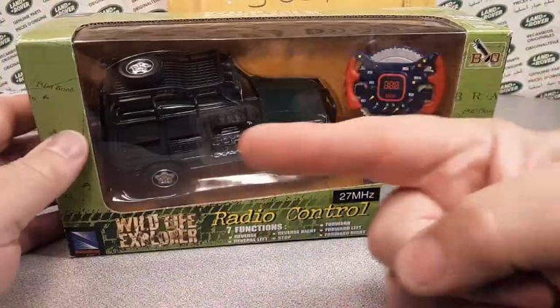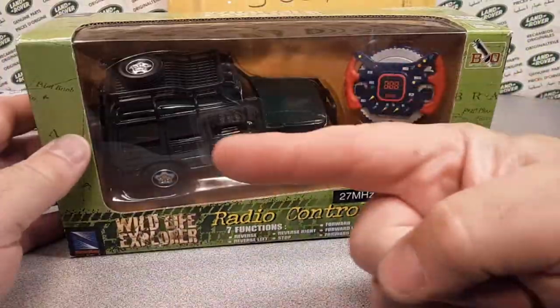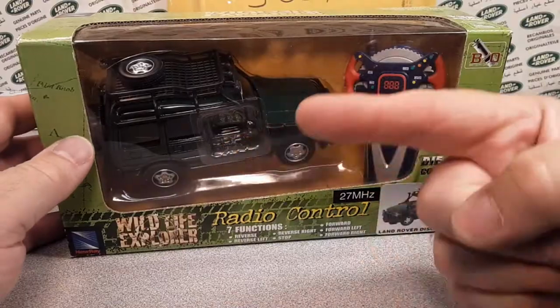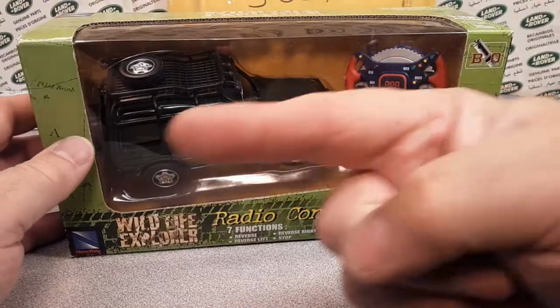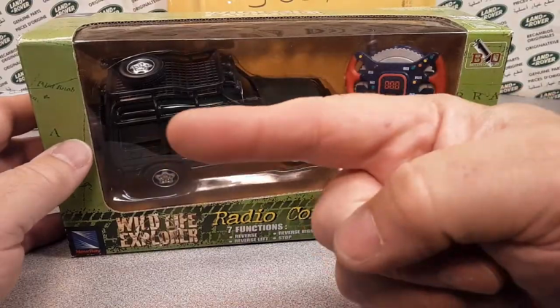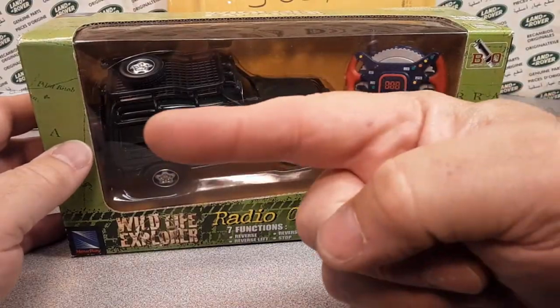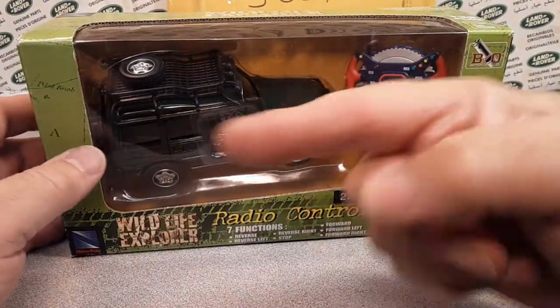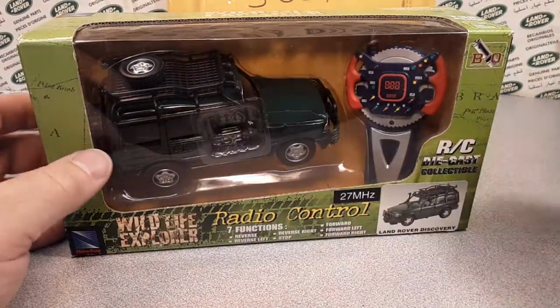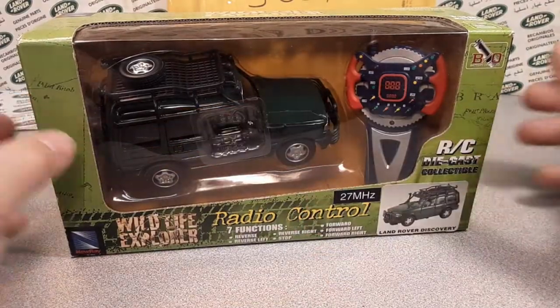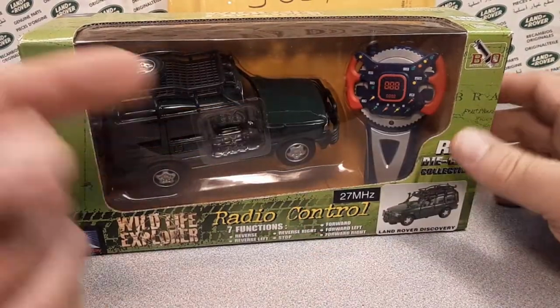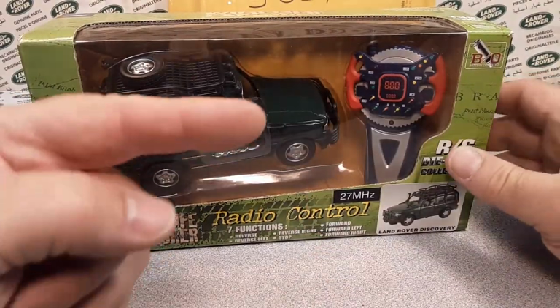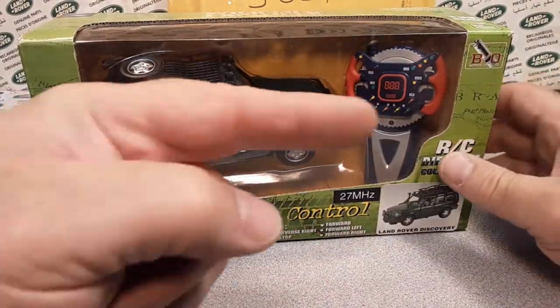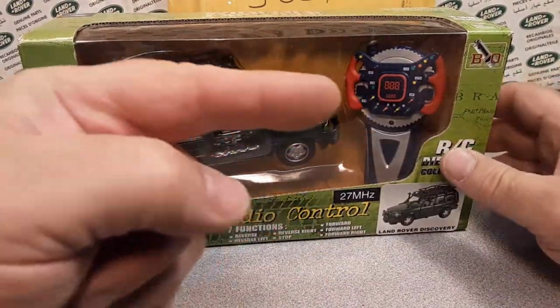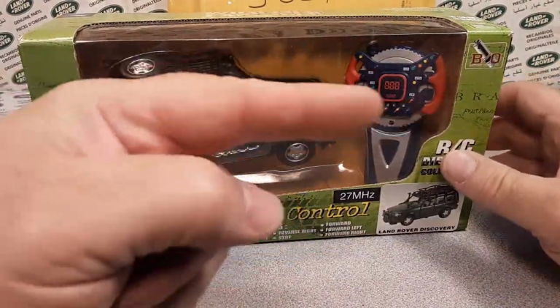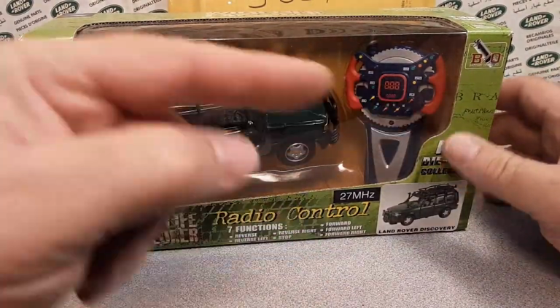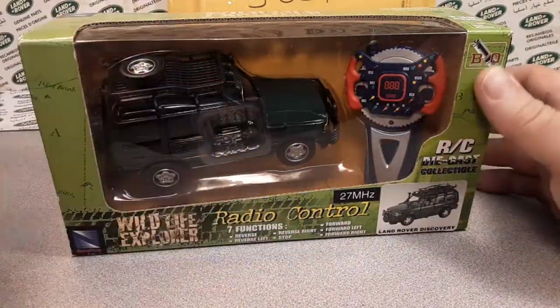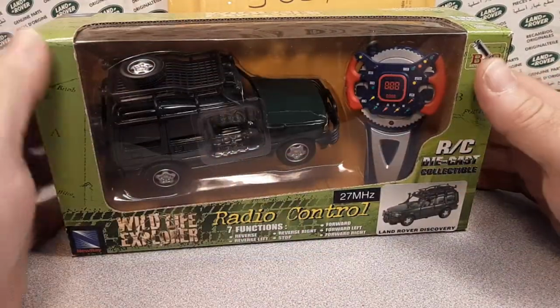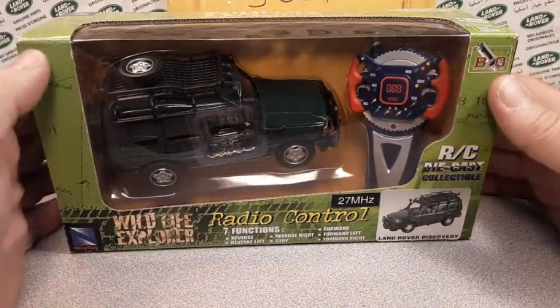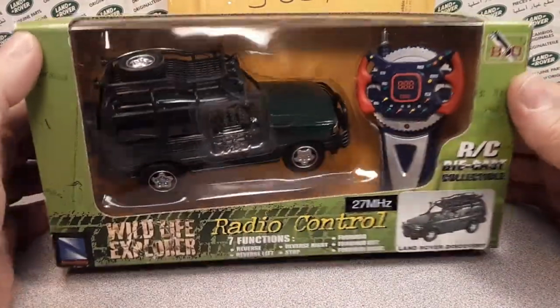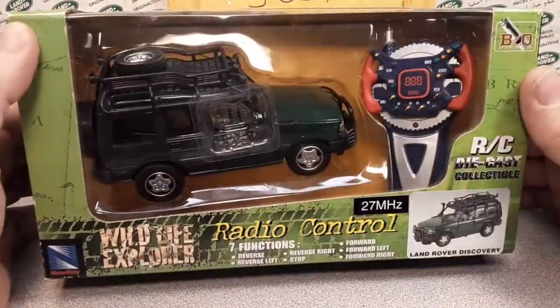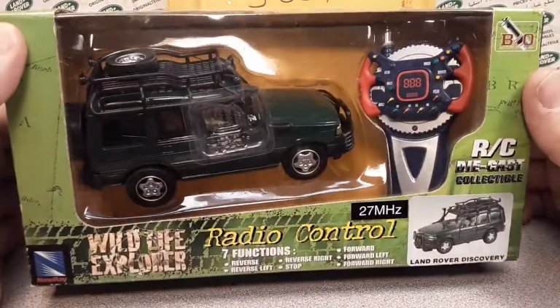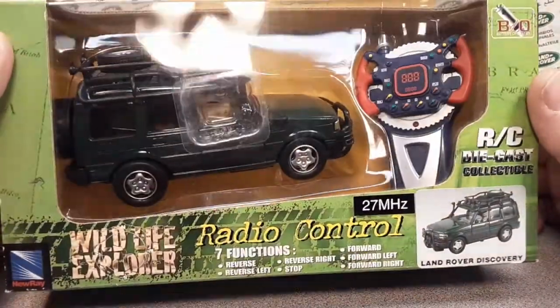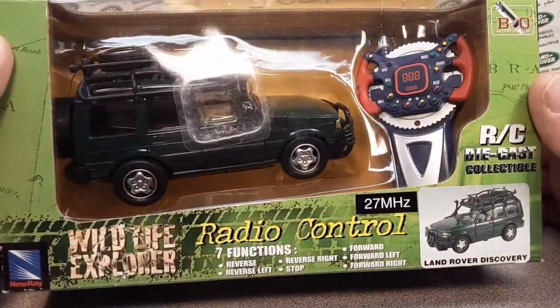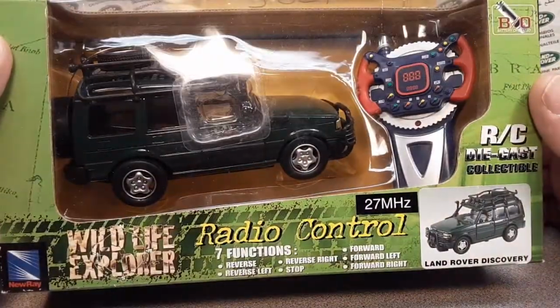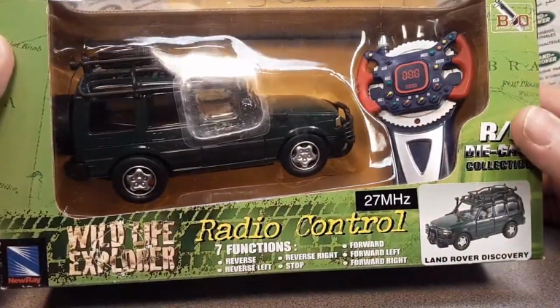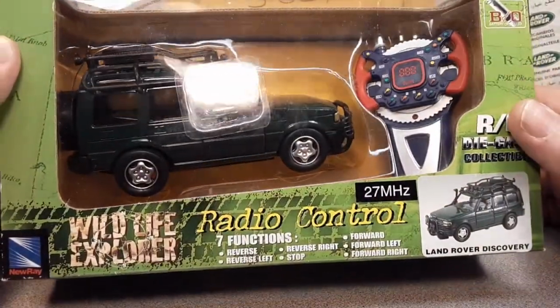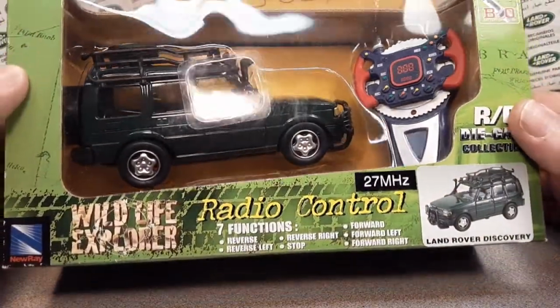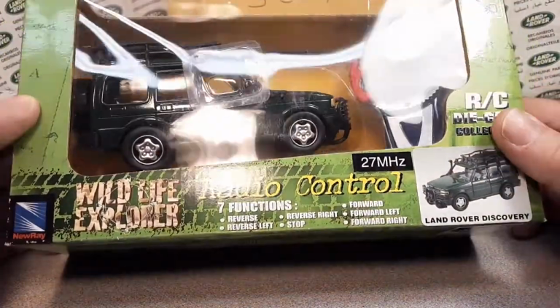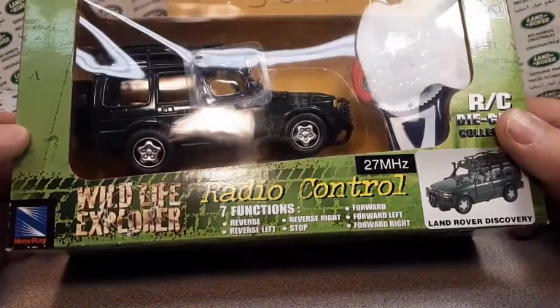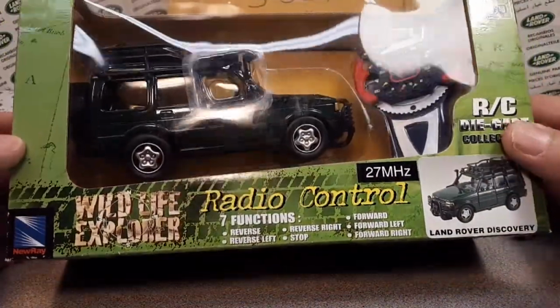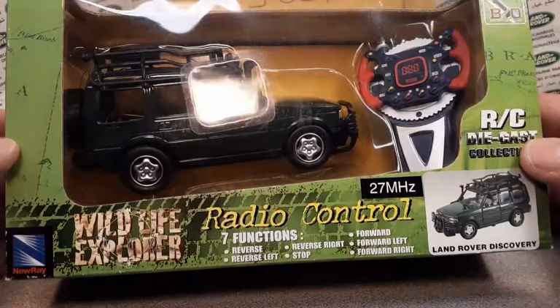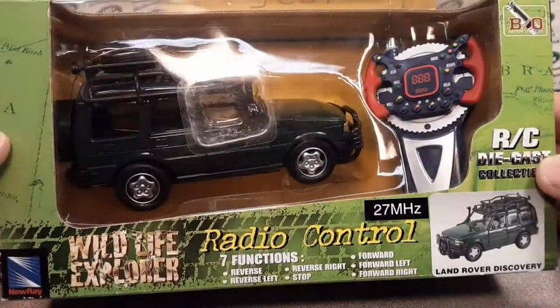Facebook — Rover Land. Instagram — Rover Land channel. Check it out. Let's get into it.